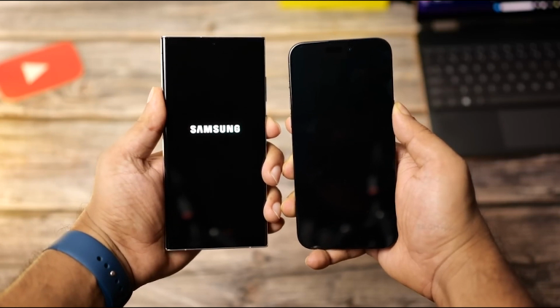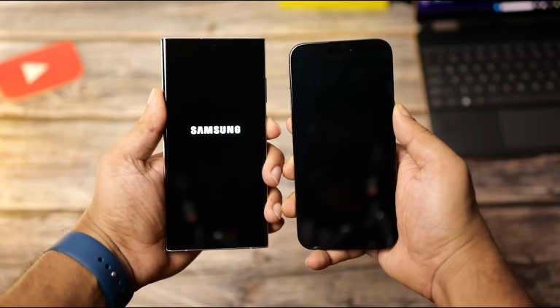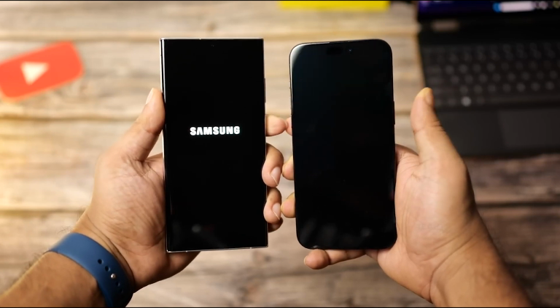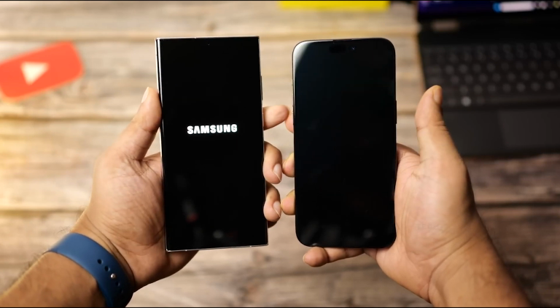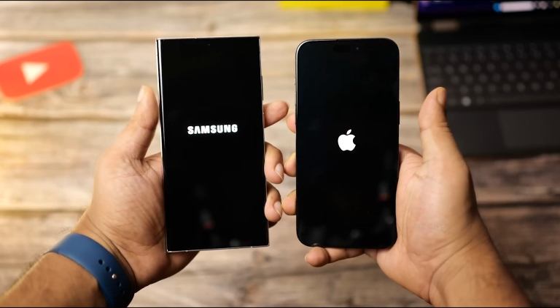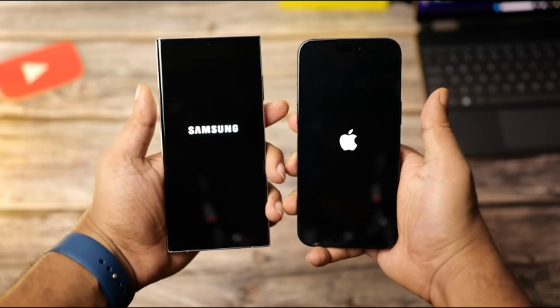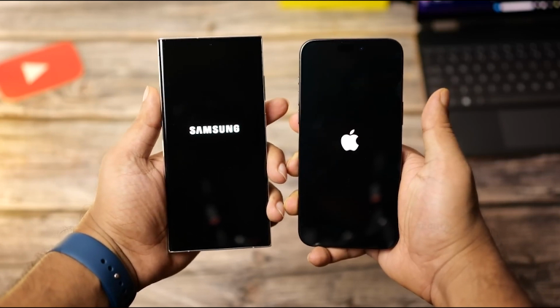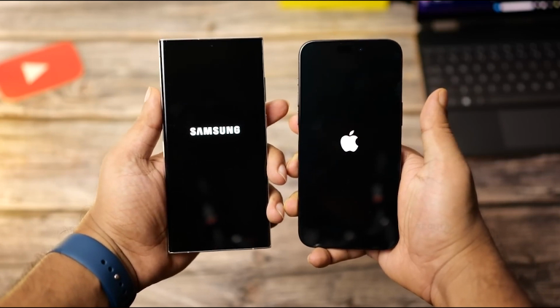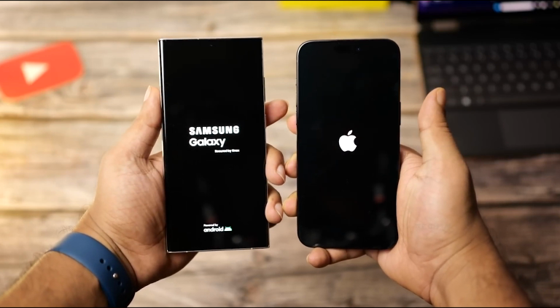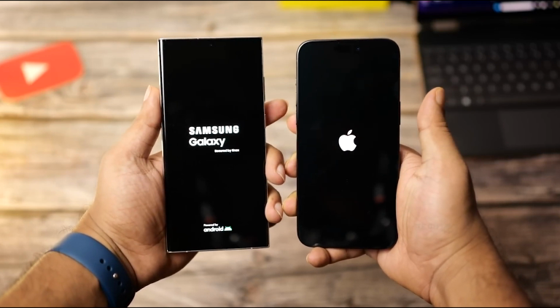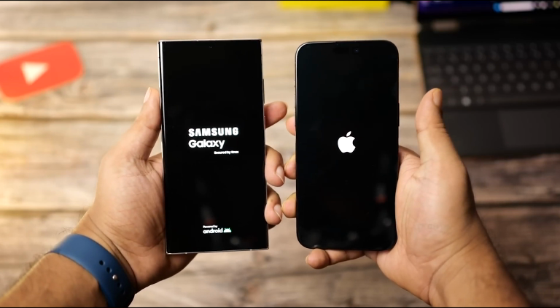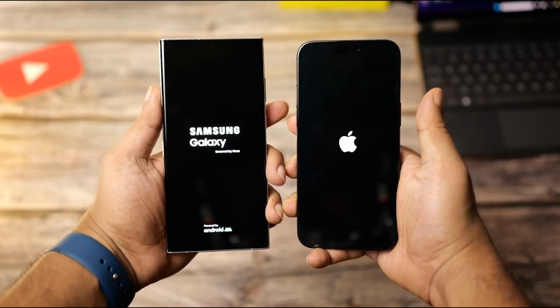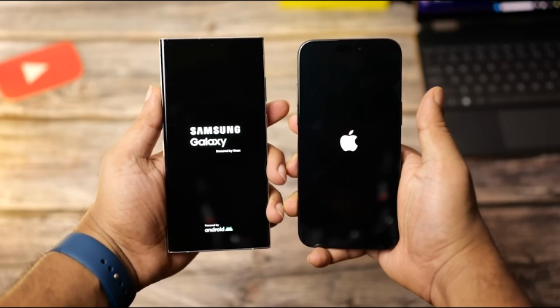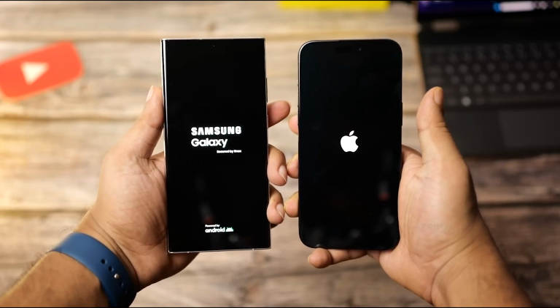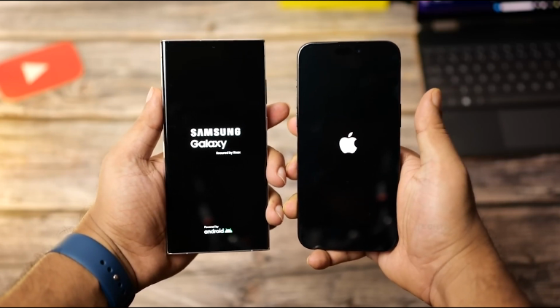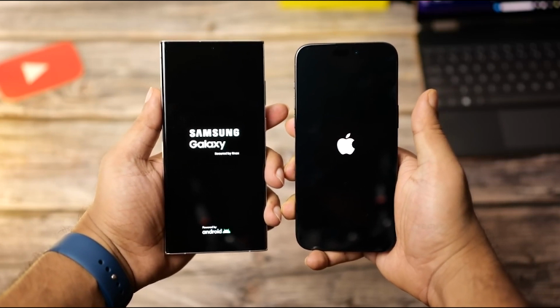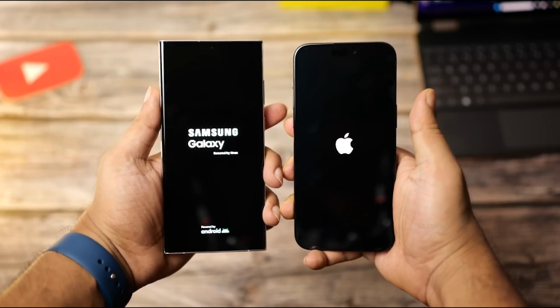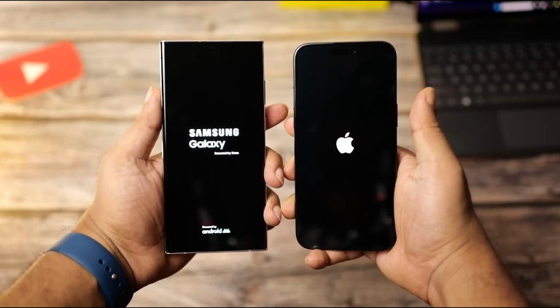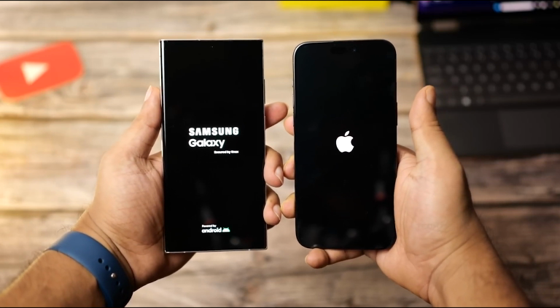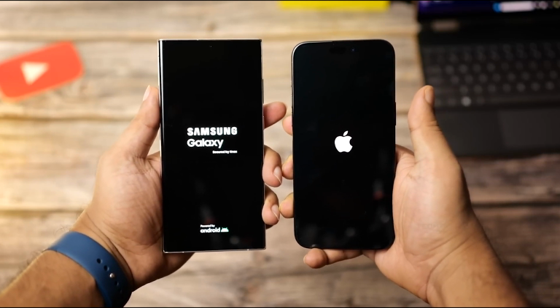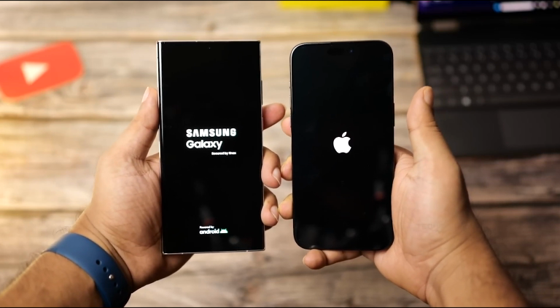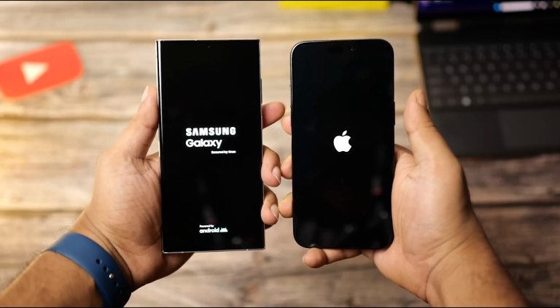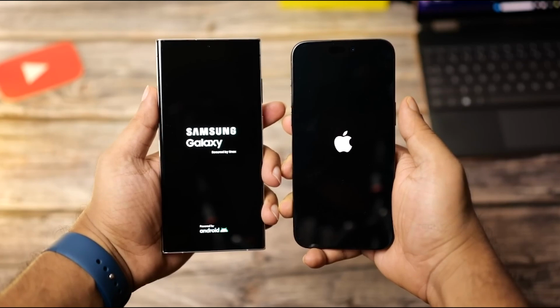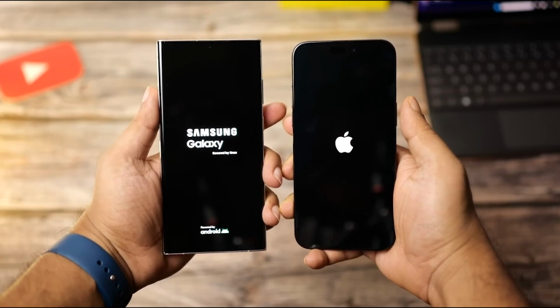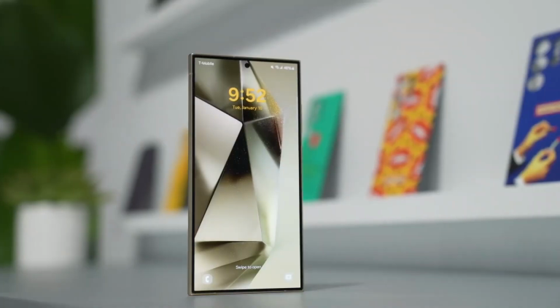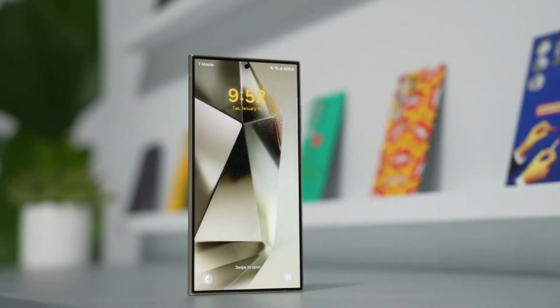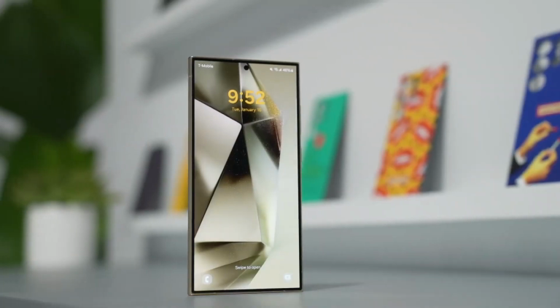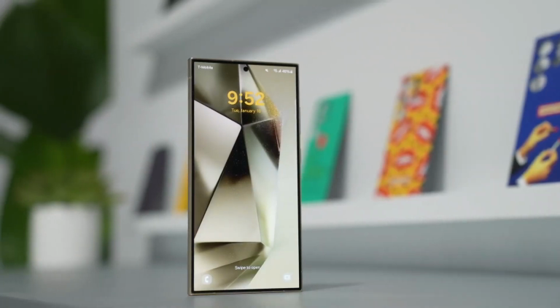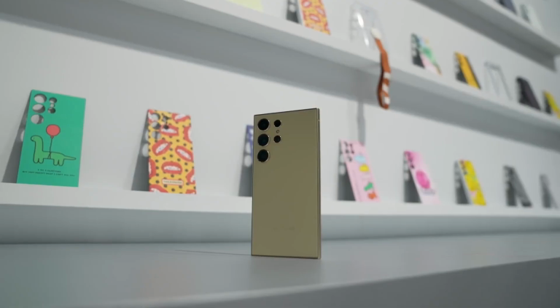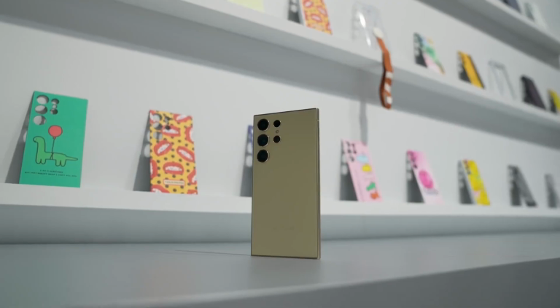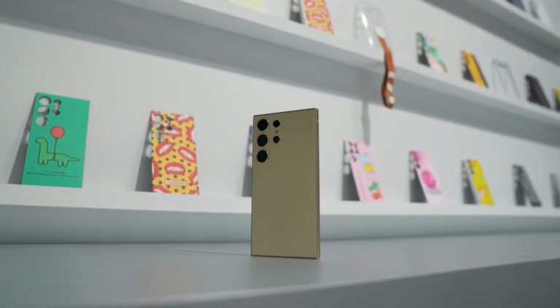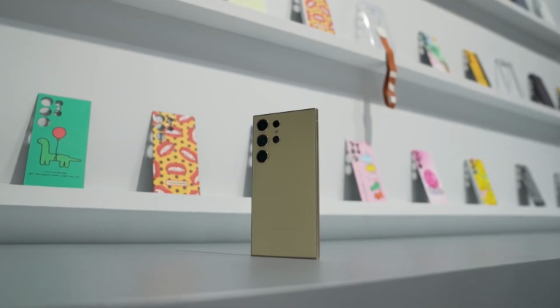And, as always, like, subscribe, and hit that bell icon for more updates.